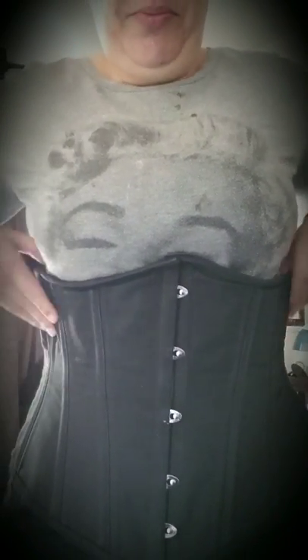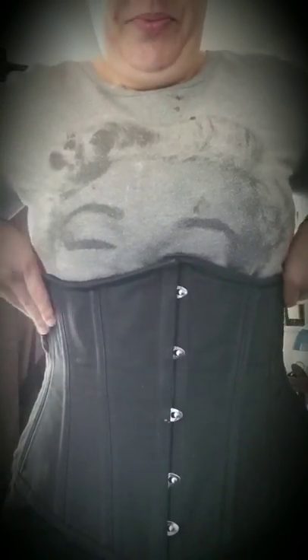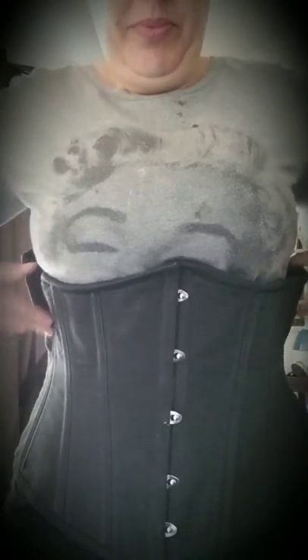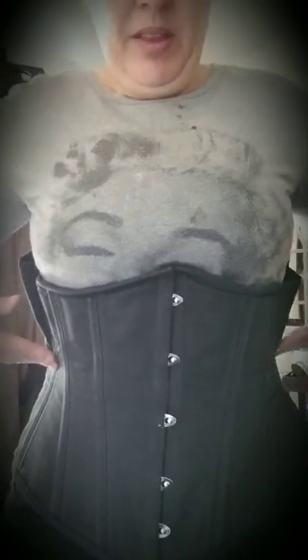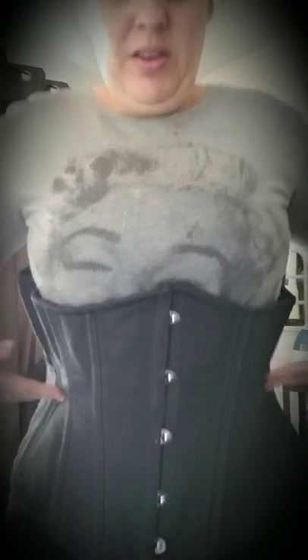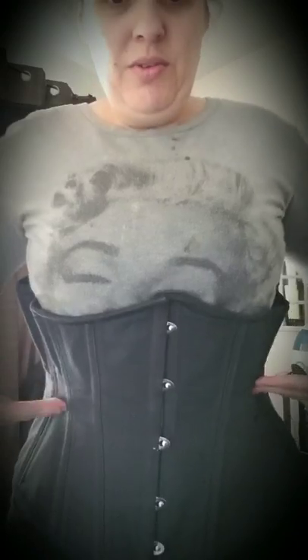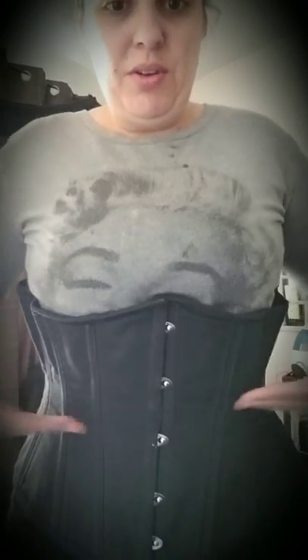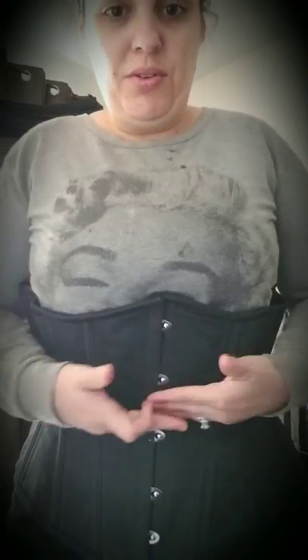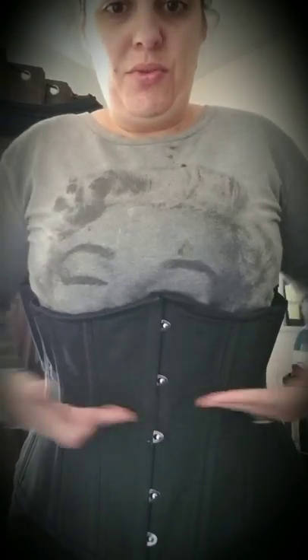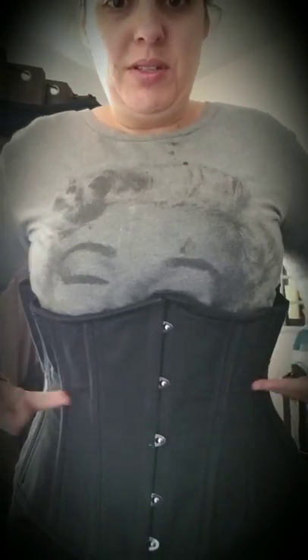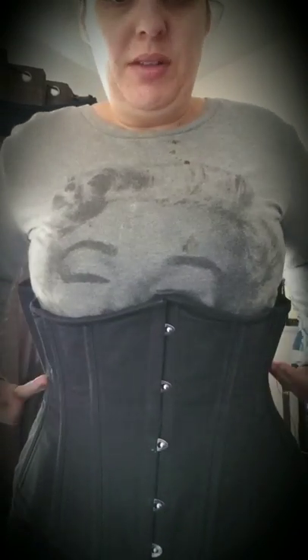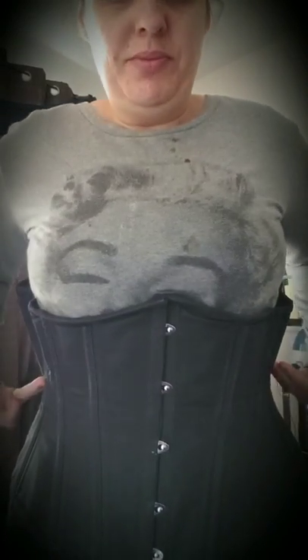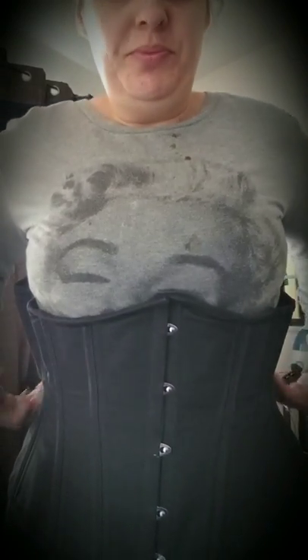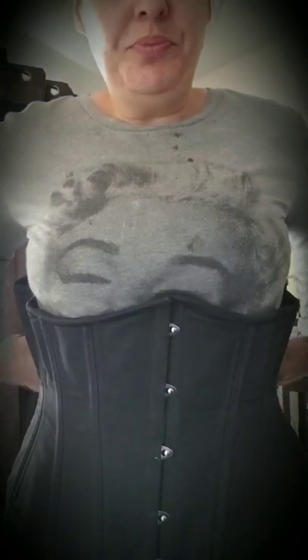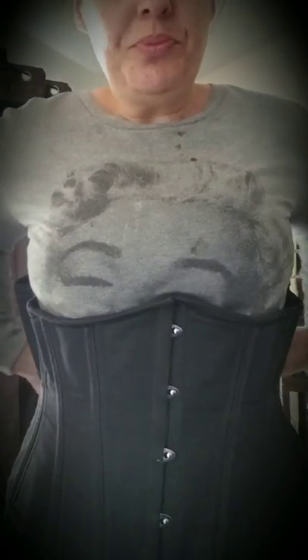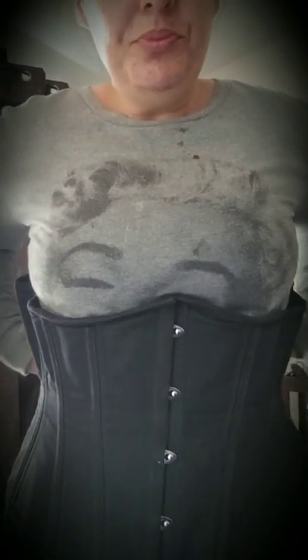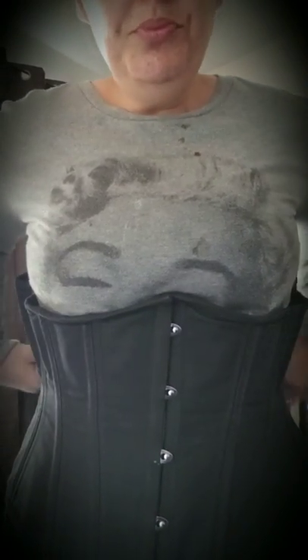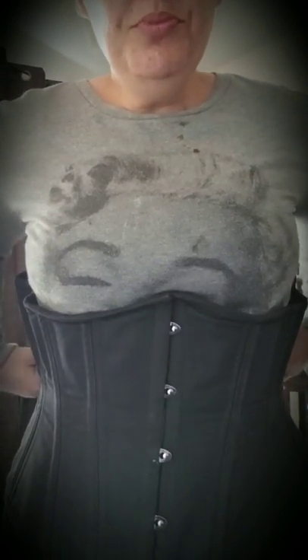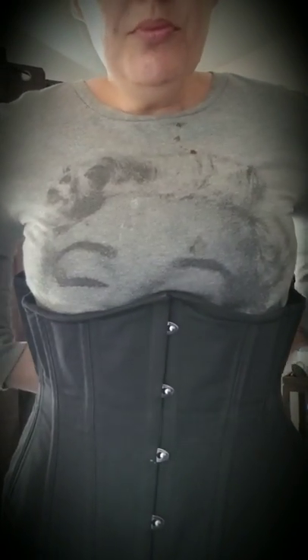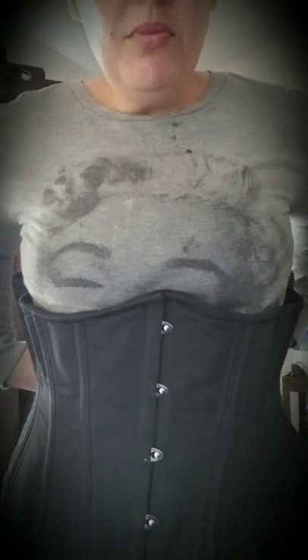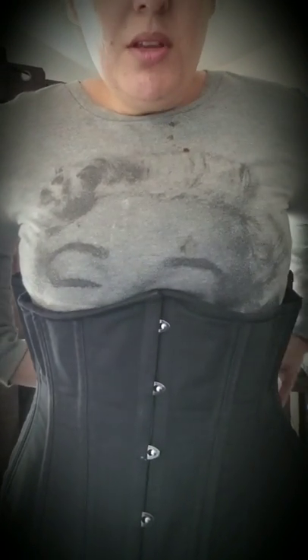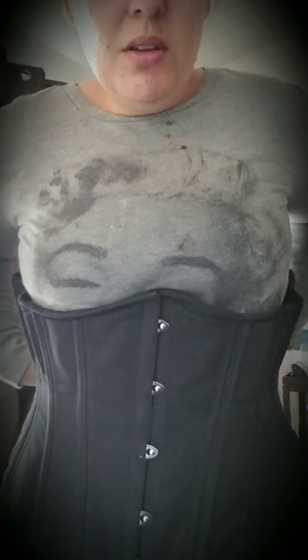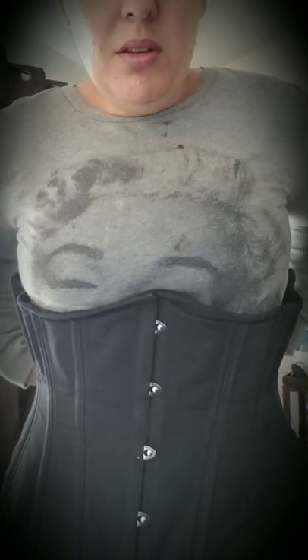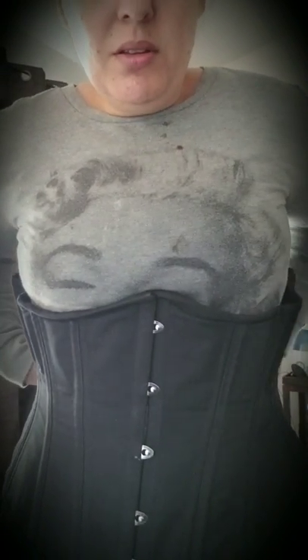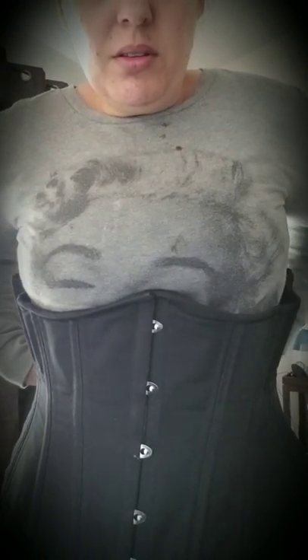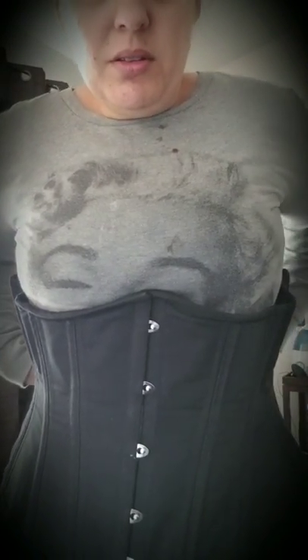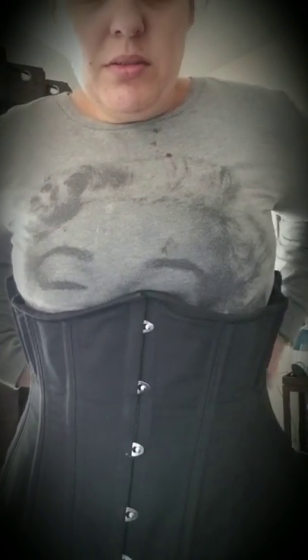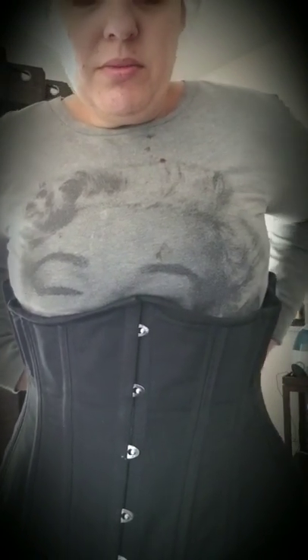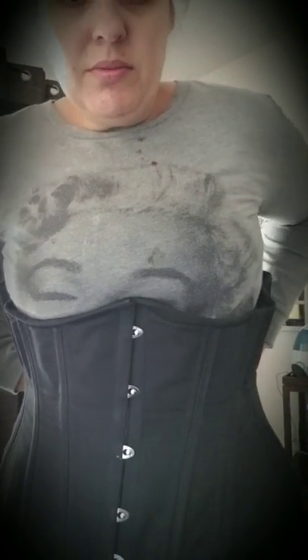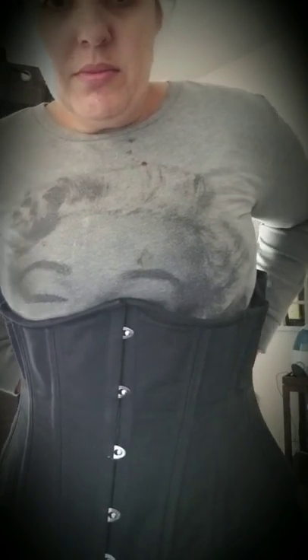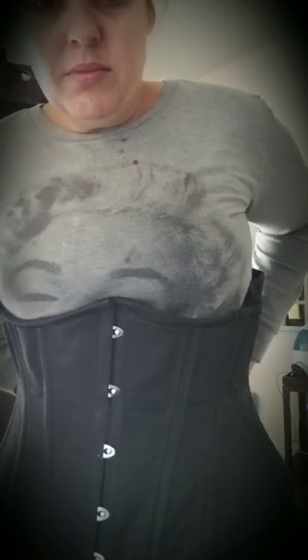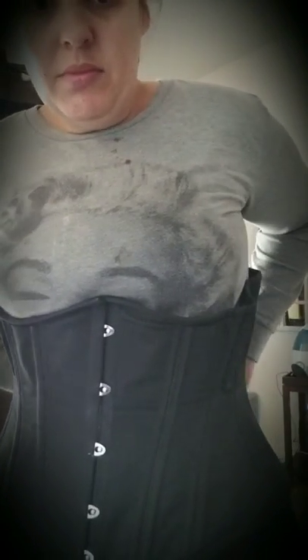Right here in your waistline. If you're not comfortable, you tell them to stop.